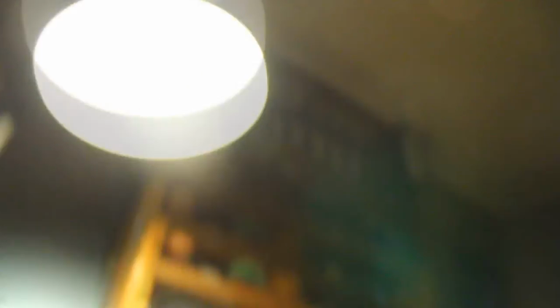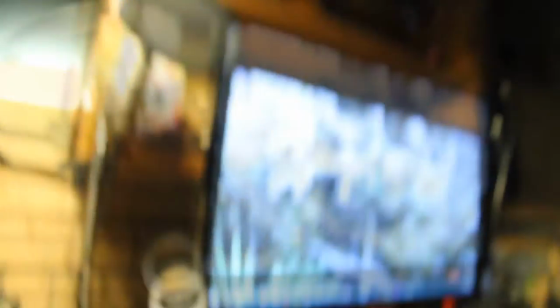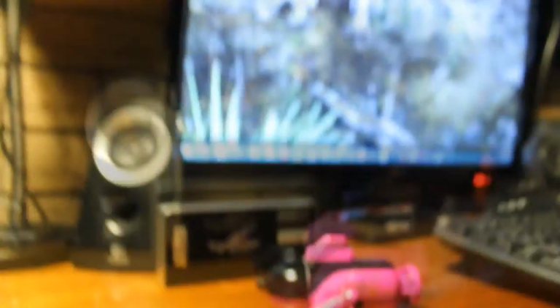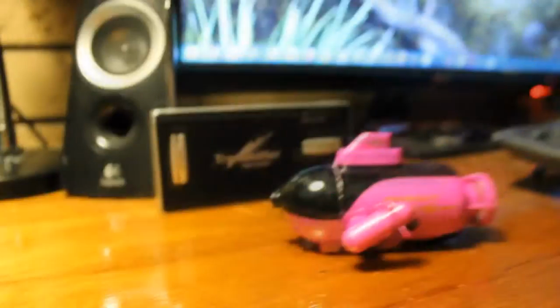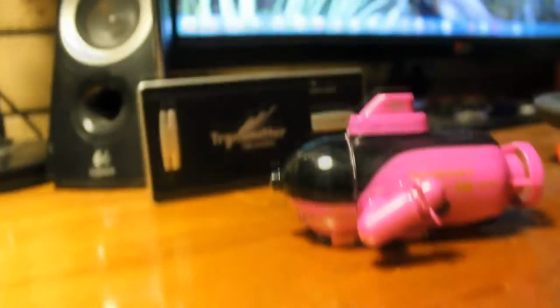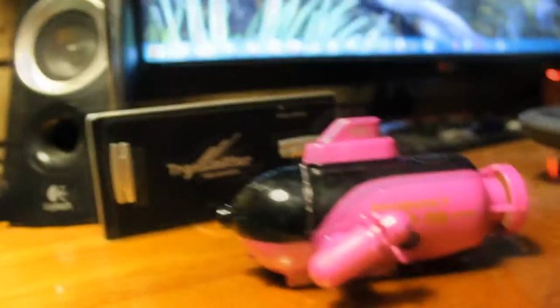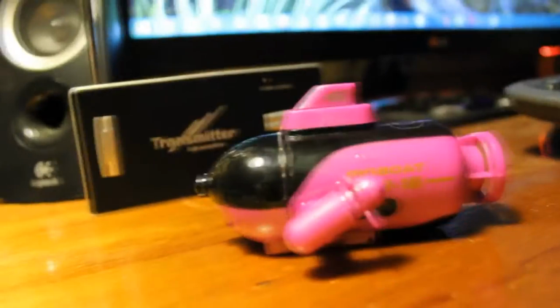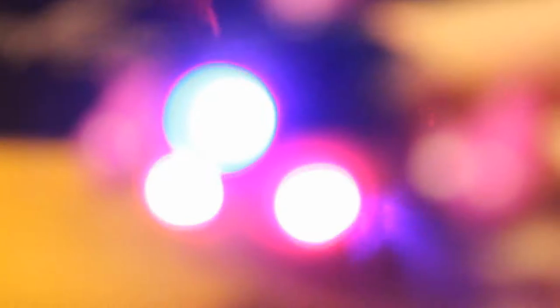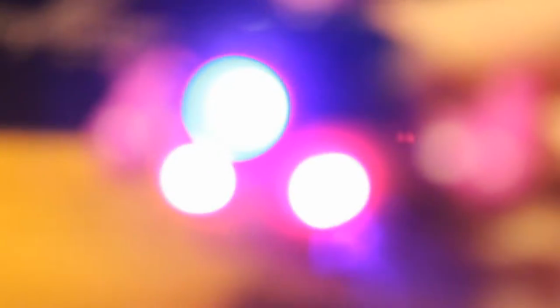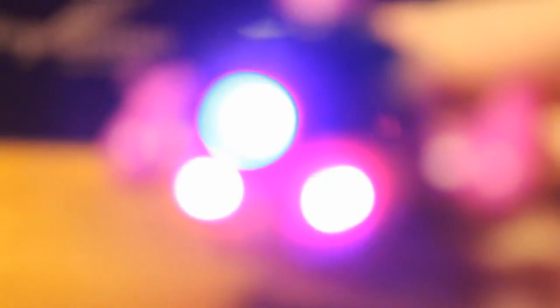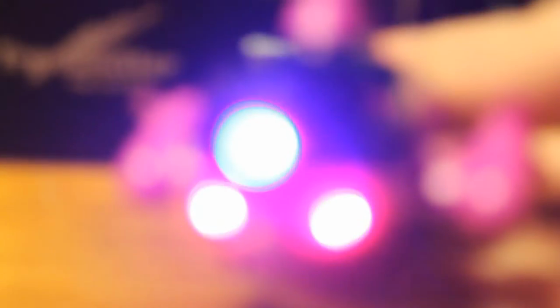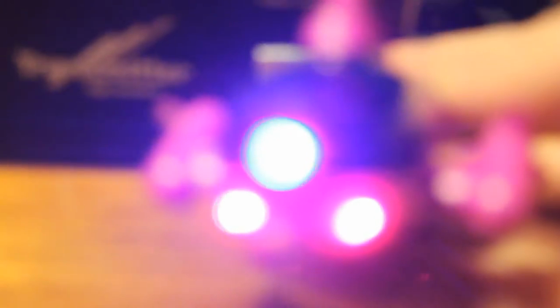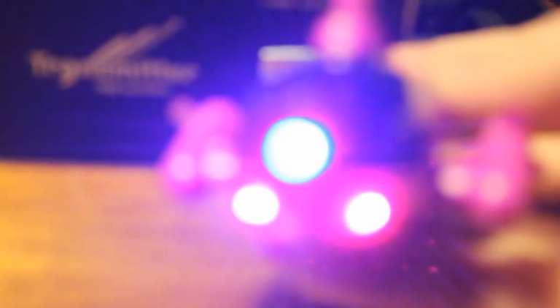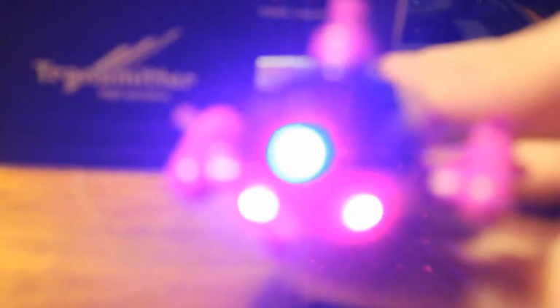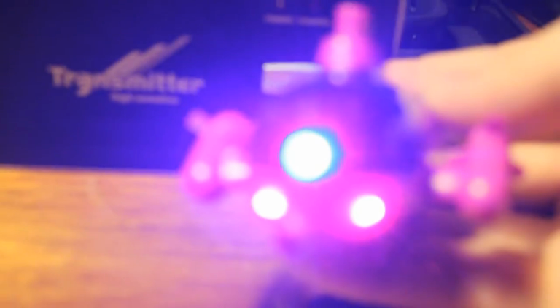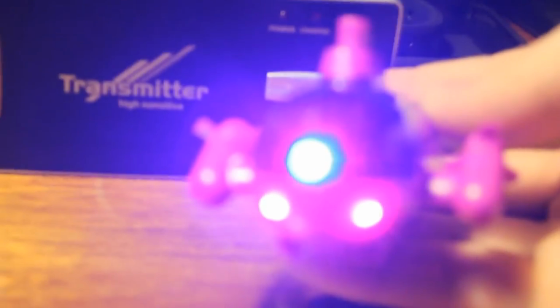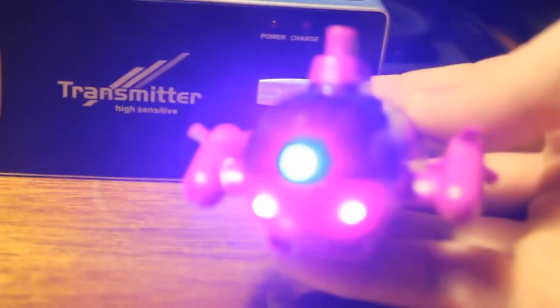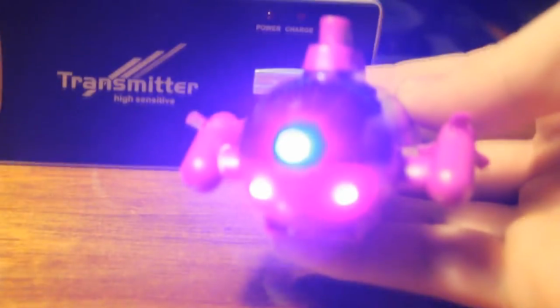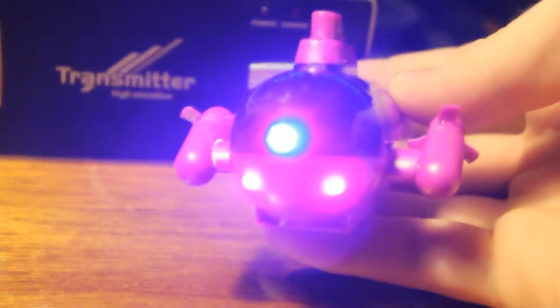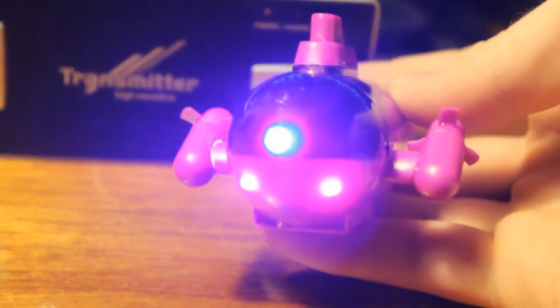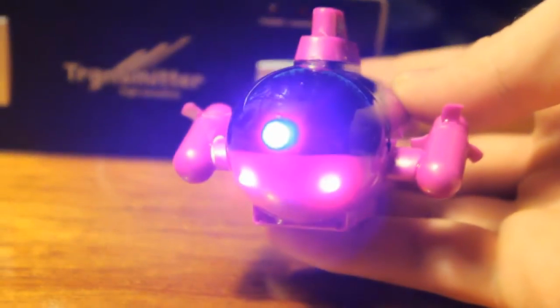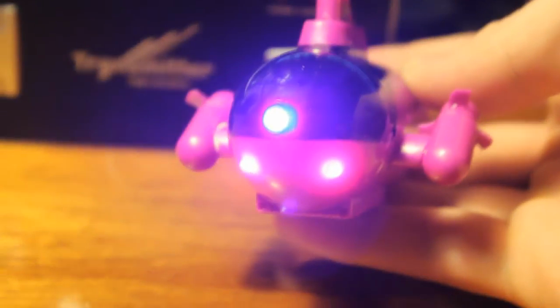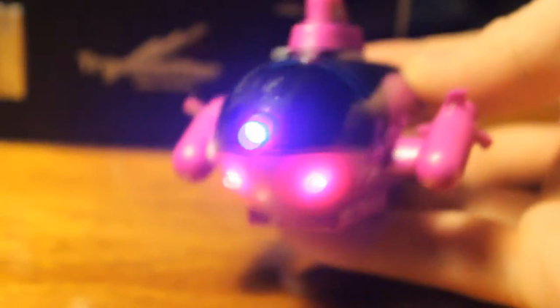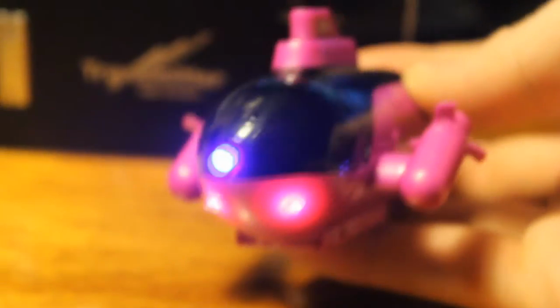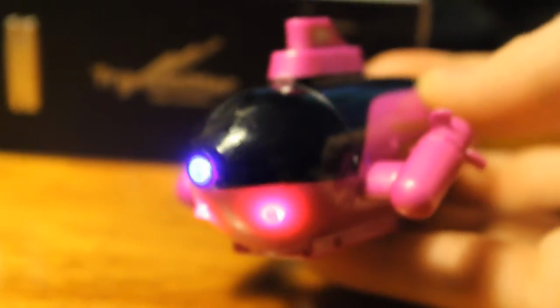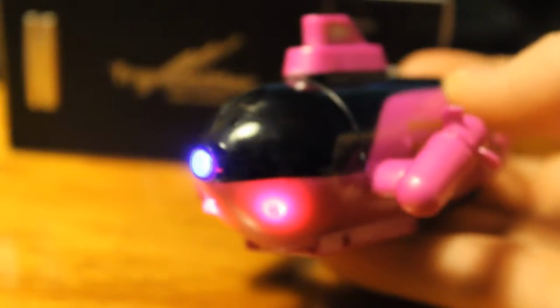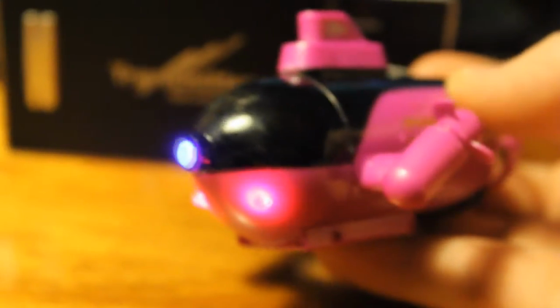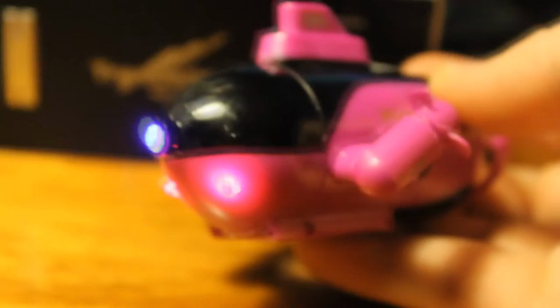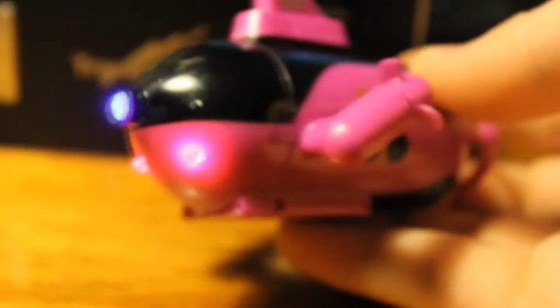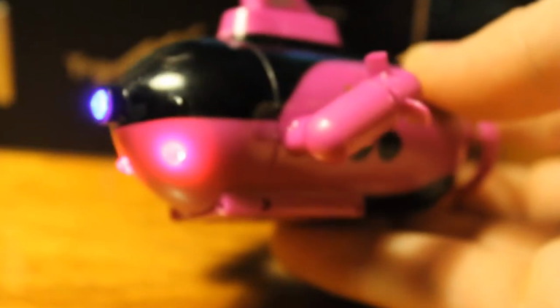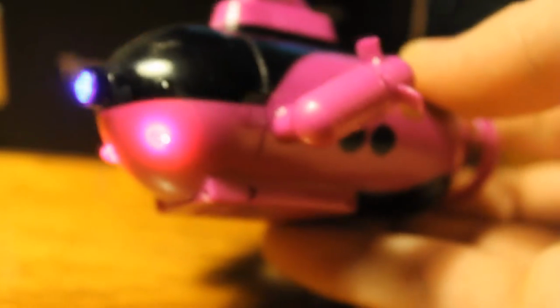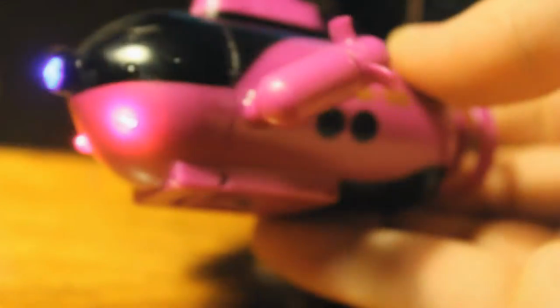Hey guys, Dan here from danshtube.tv and today I have the radio remote control submarine from each buyer.